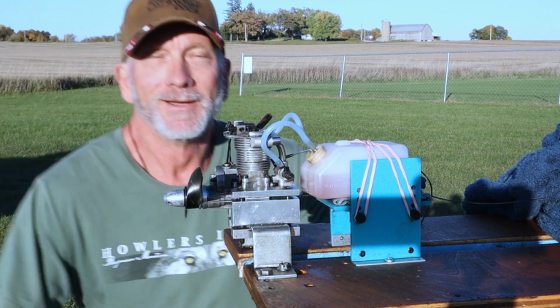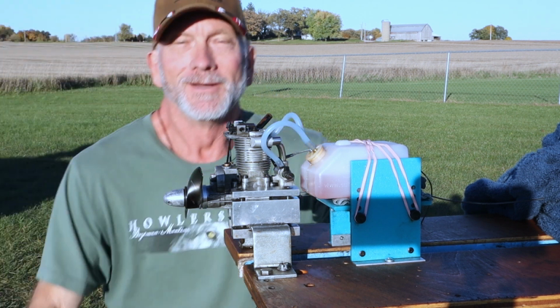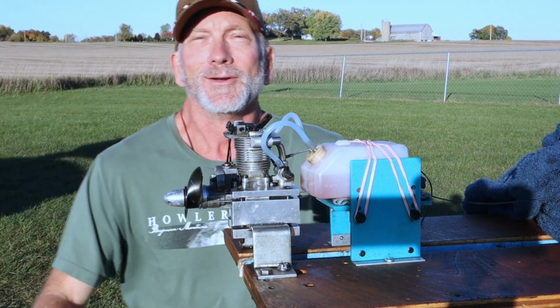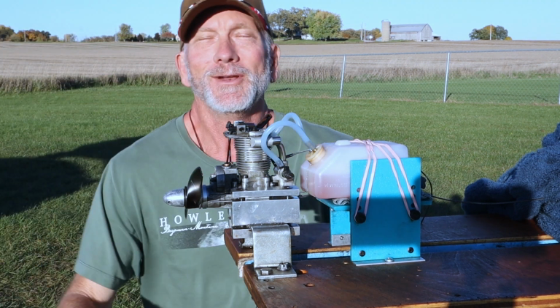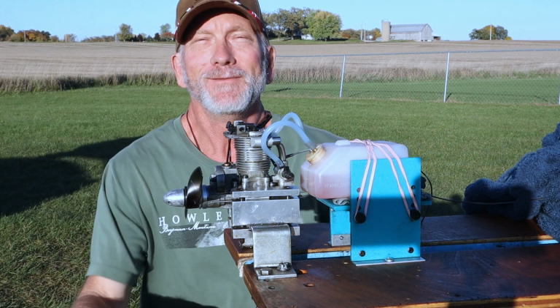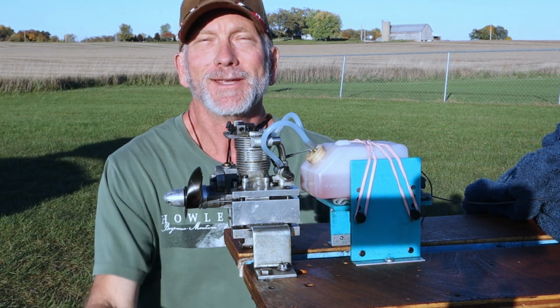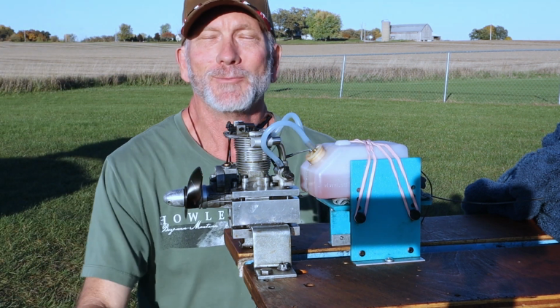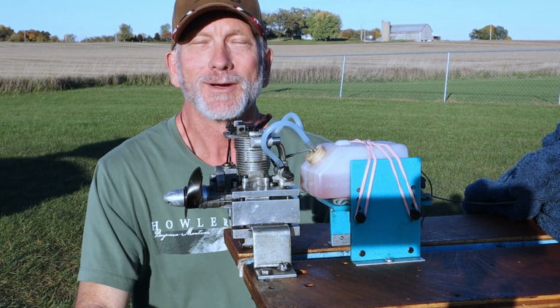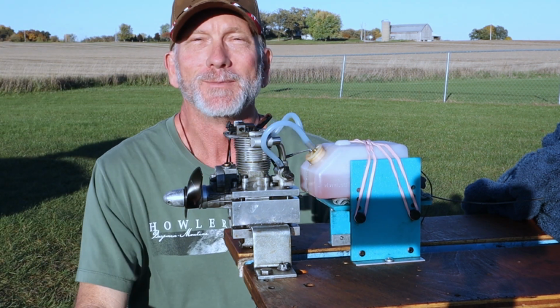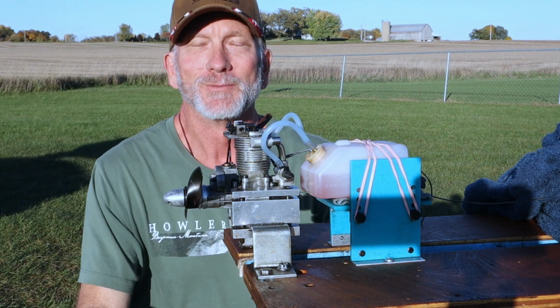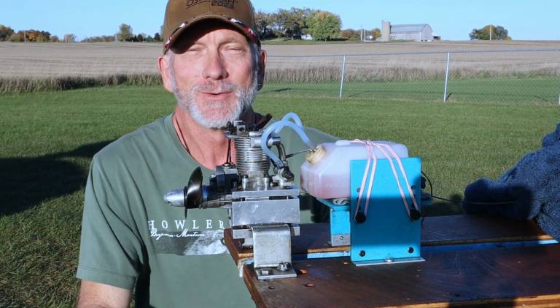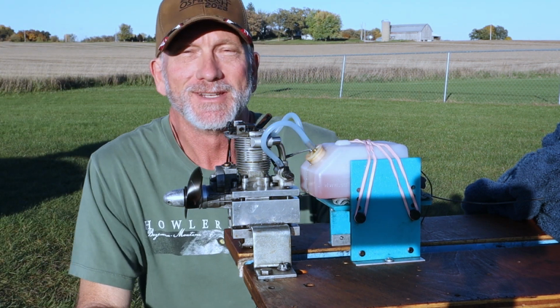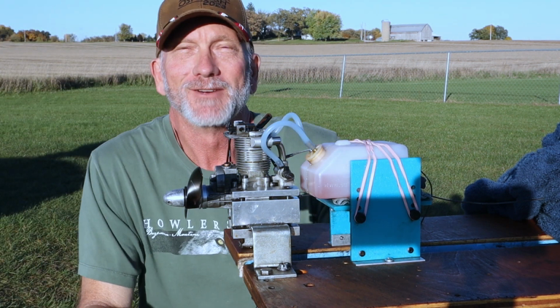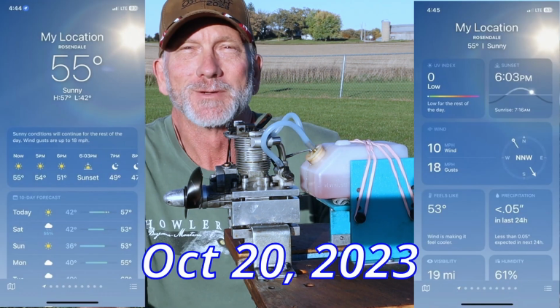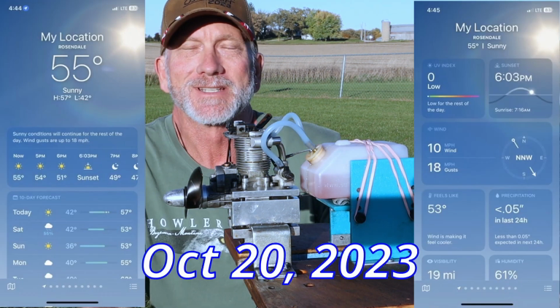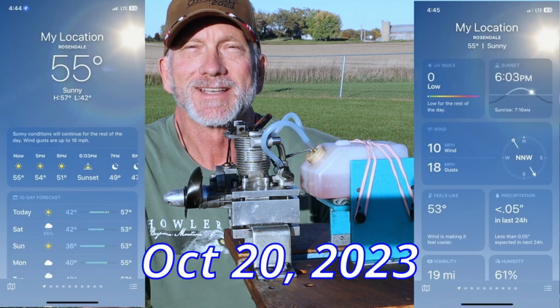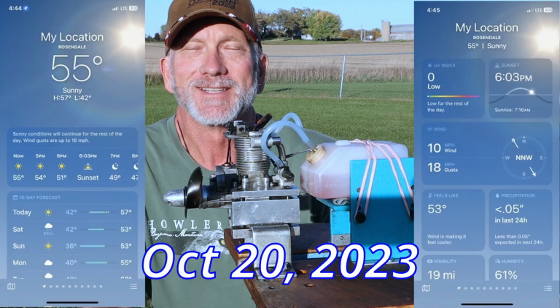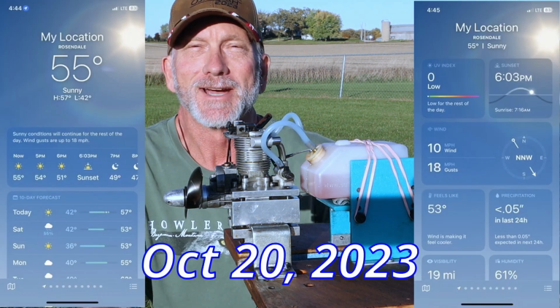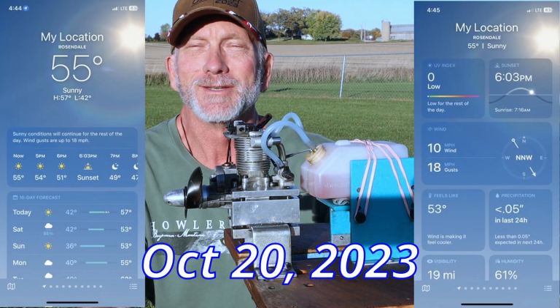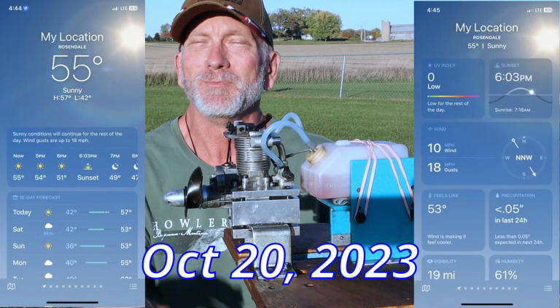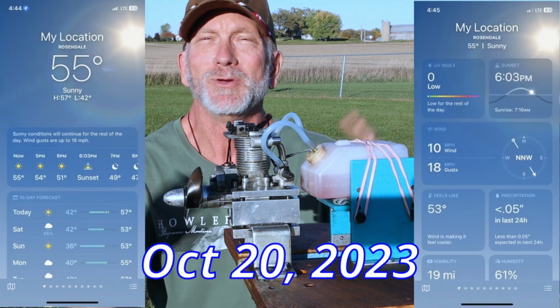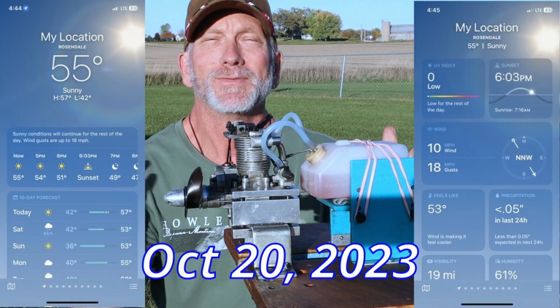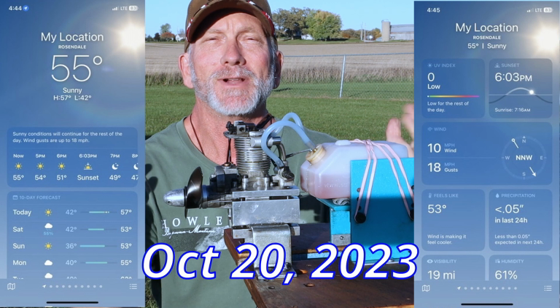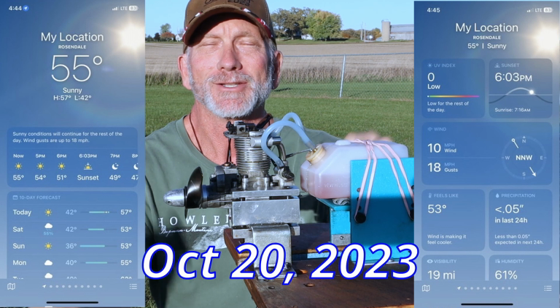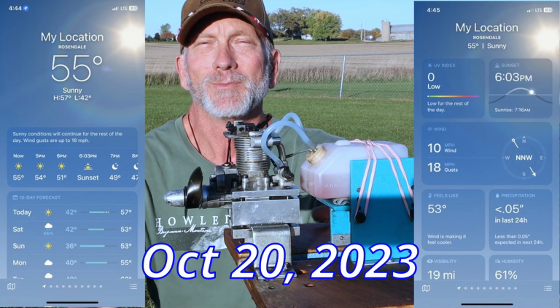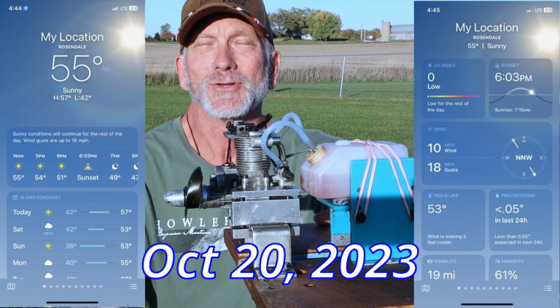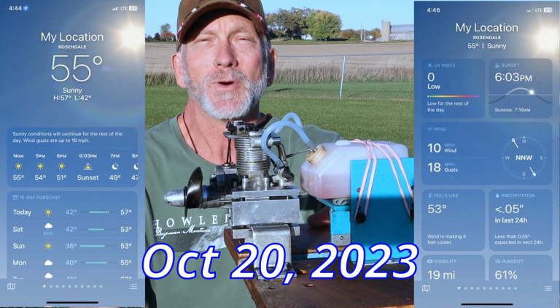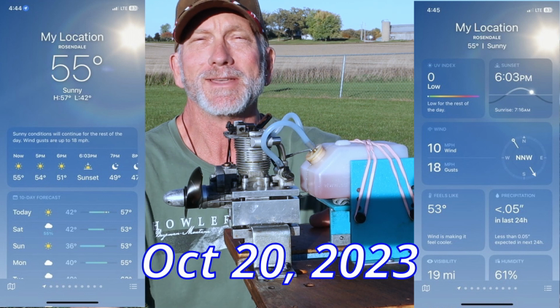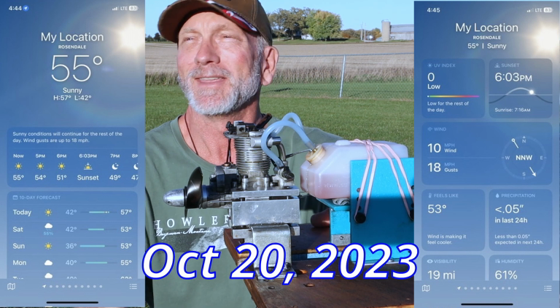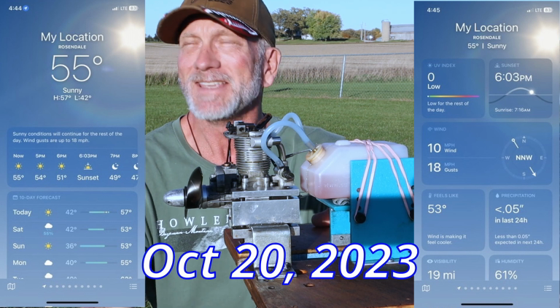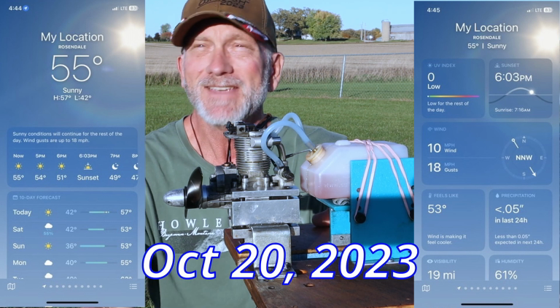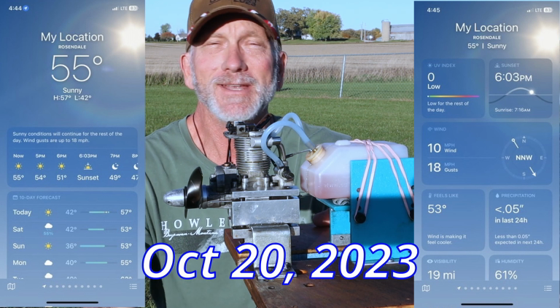Good evening and welcome to Rosendale, Wisconsin on this beautiful October 20th evening.